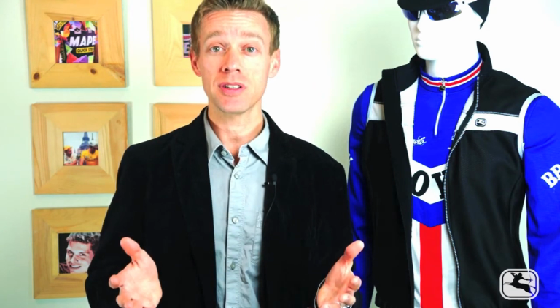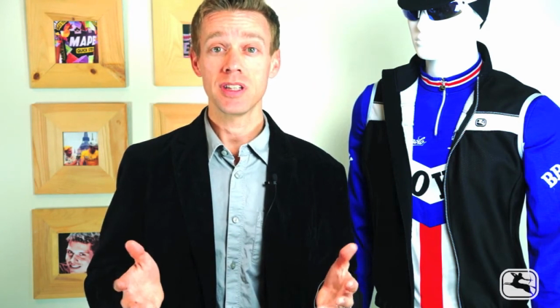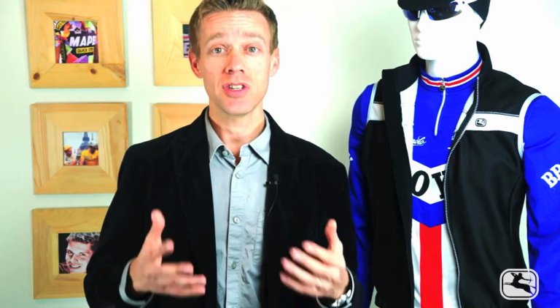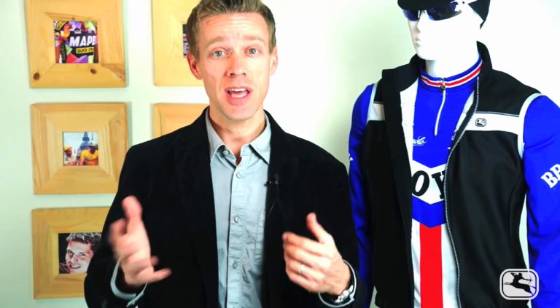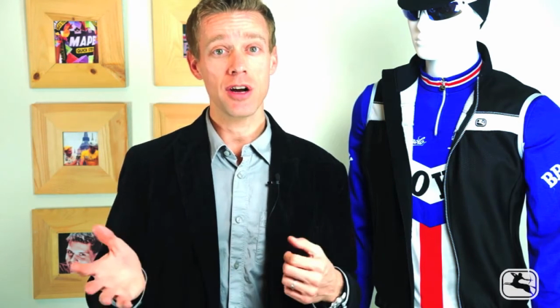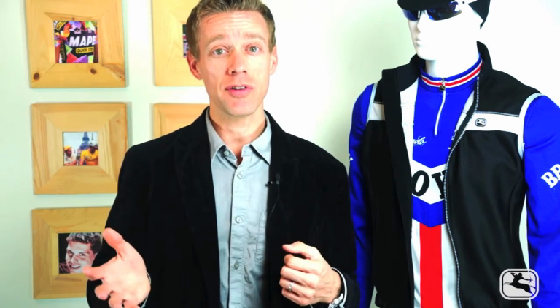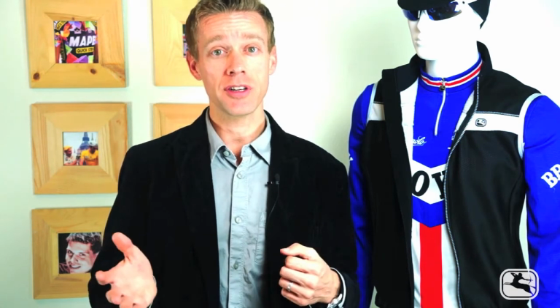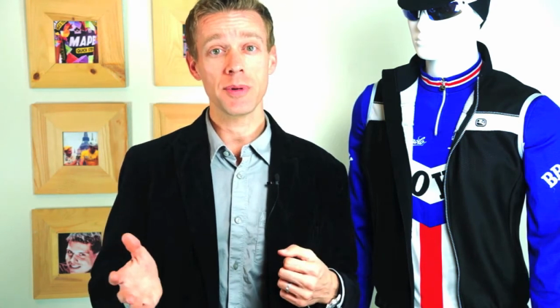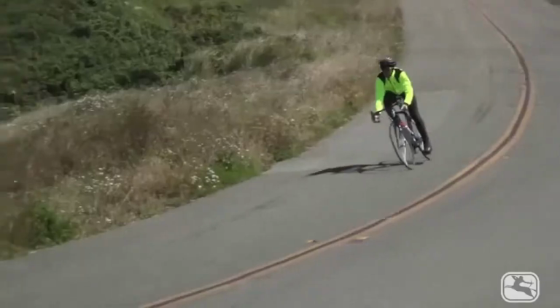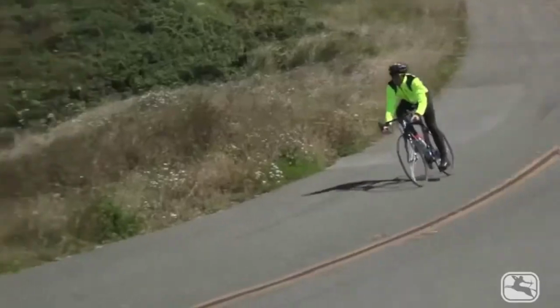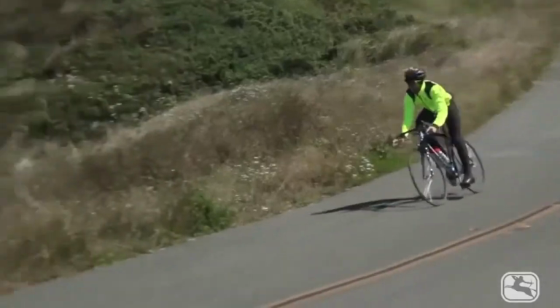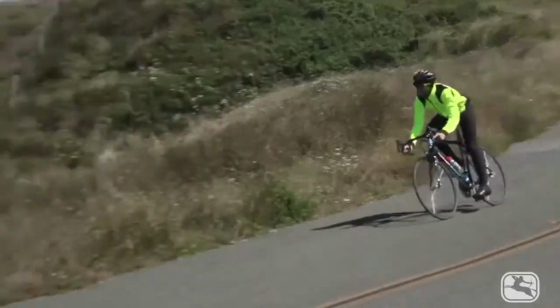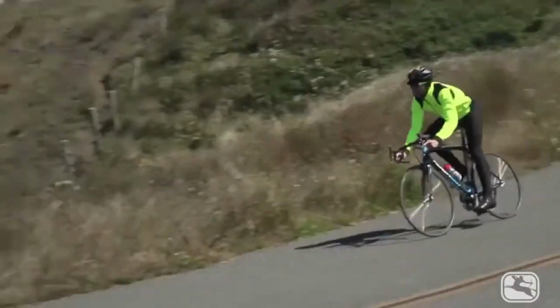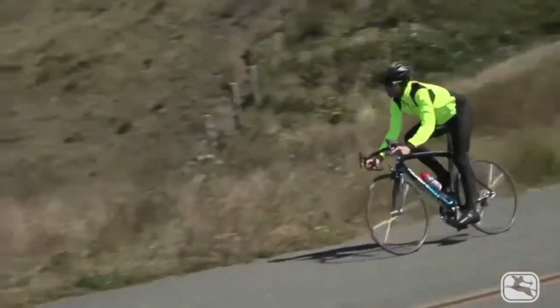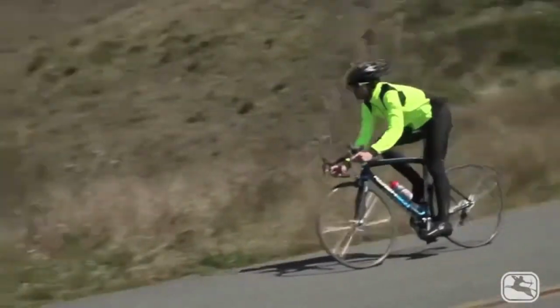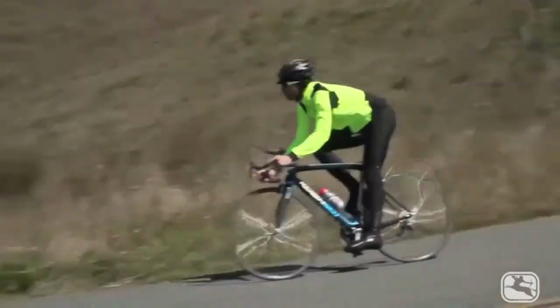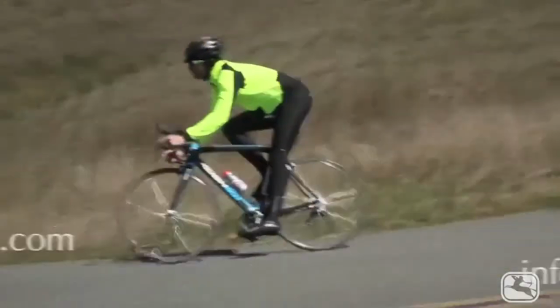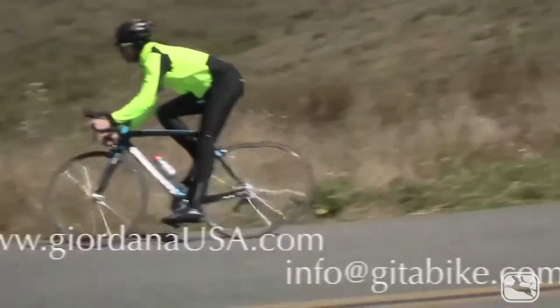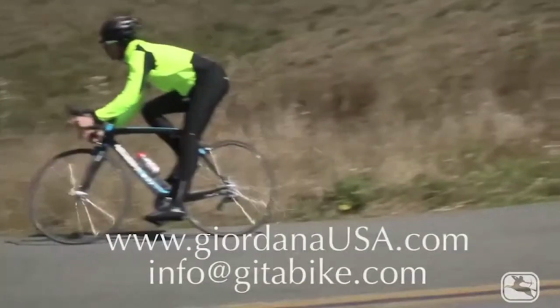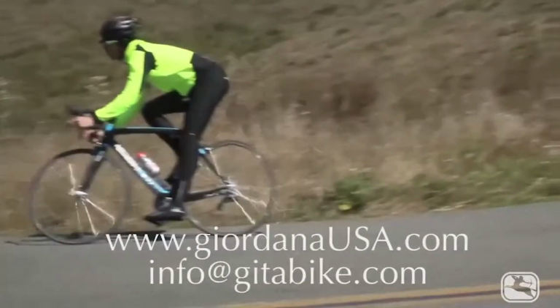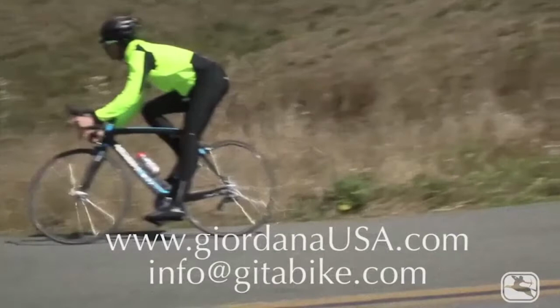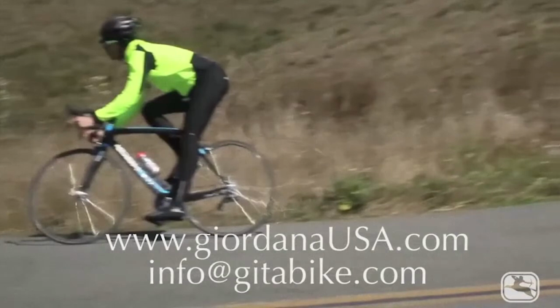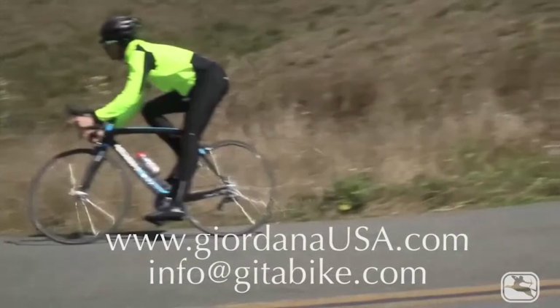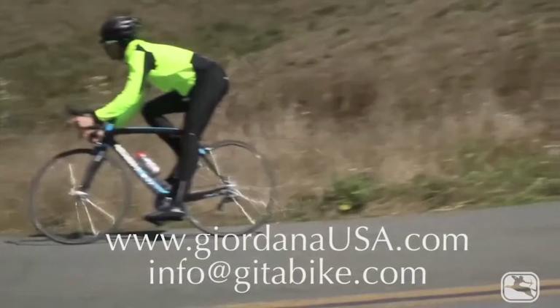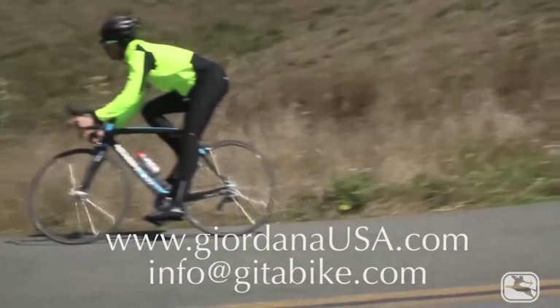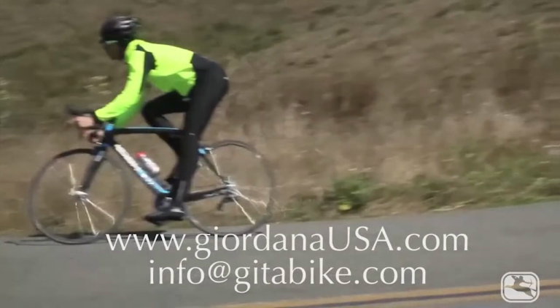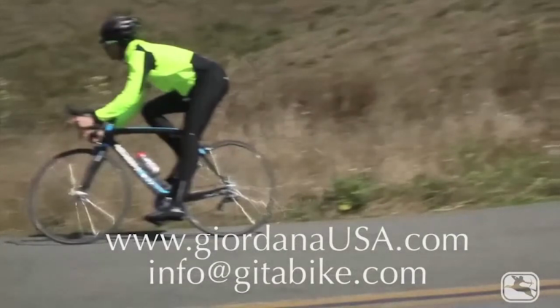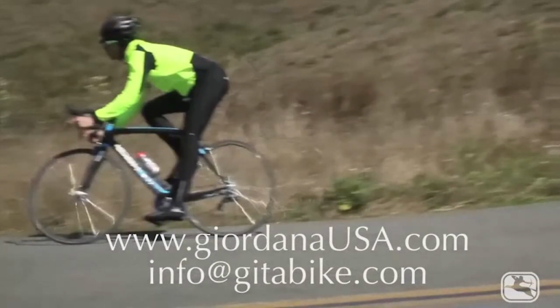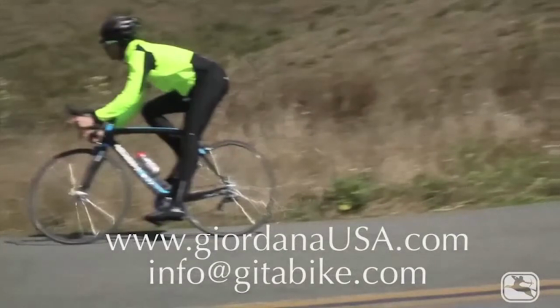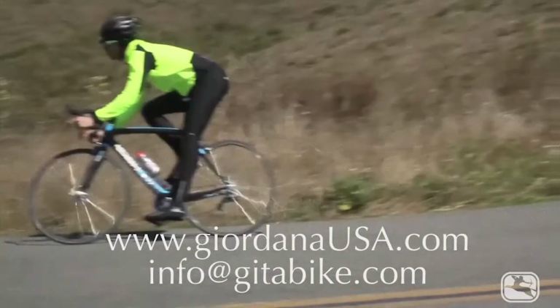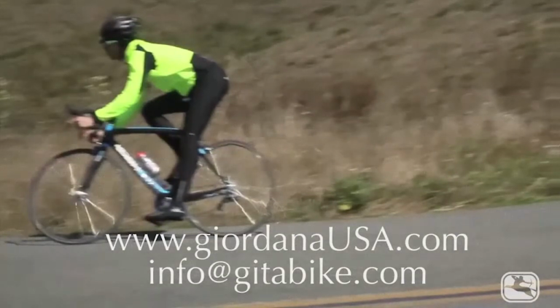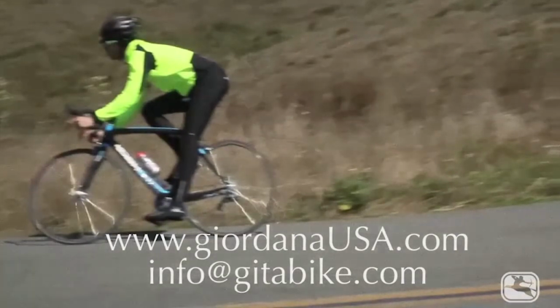Head over to www.giordanausa.com to find a retailer in your neighborhood.